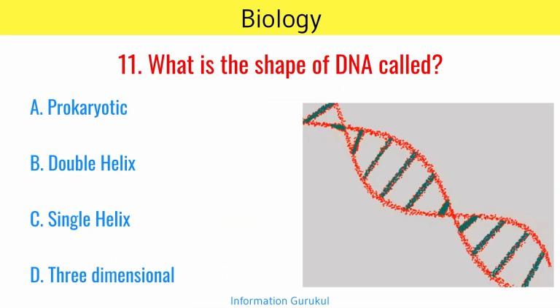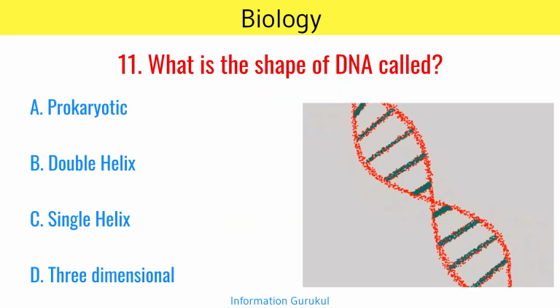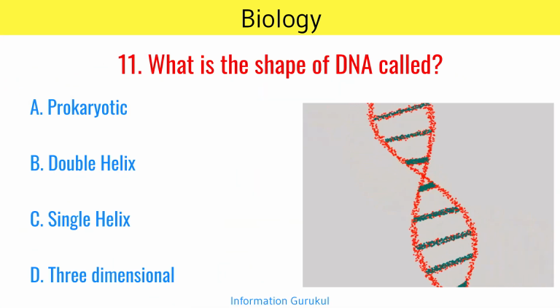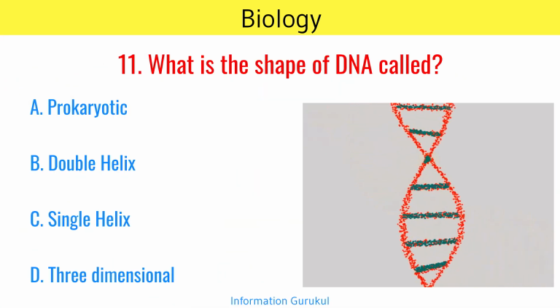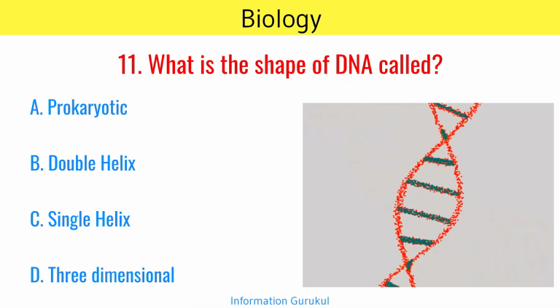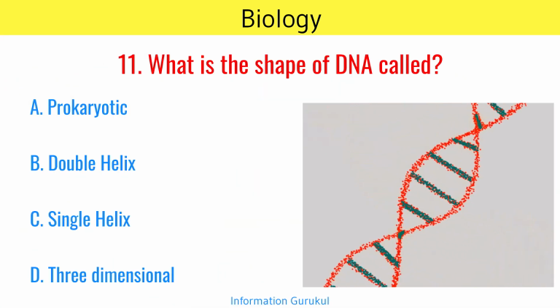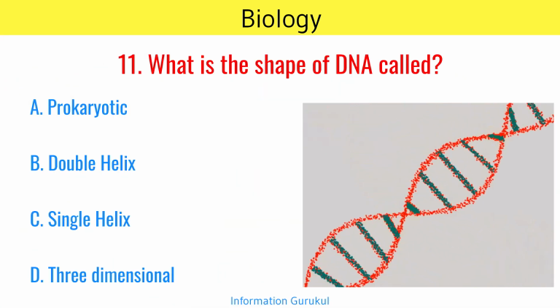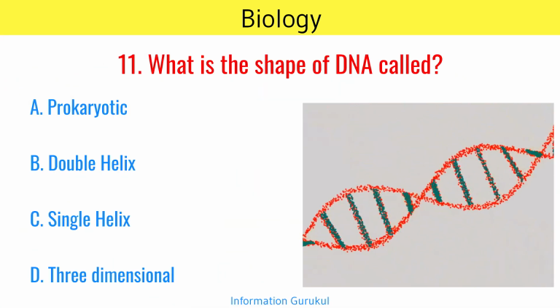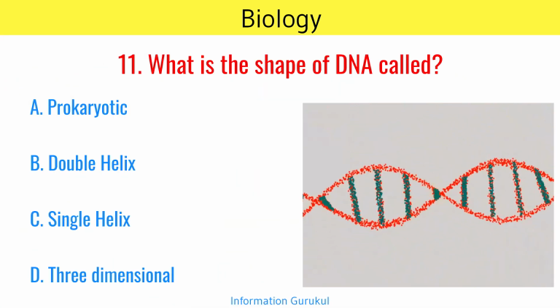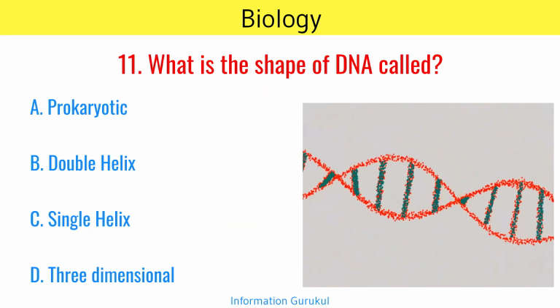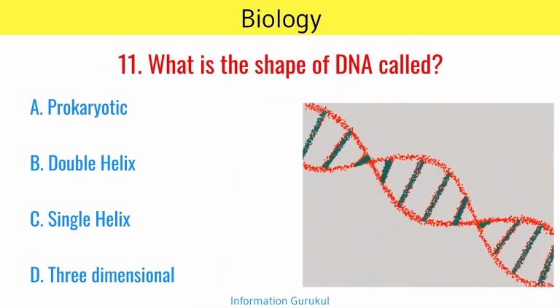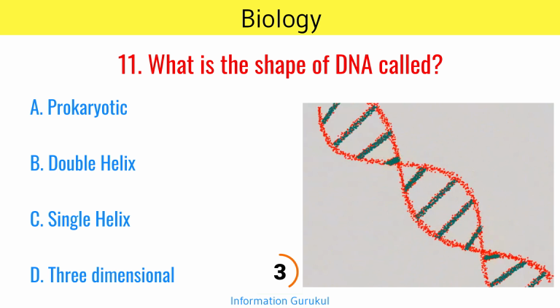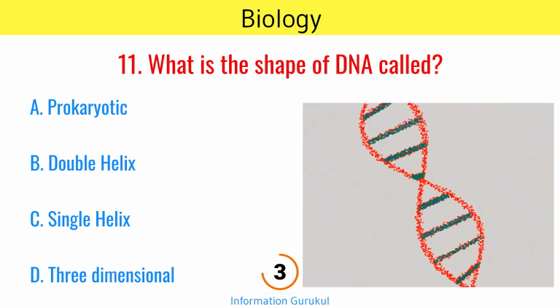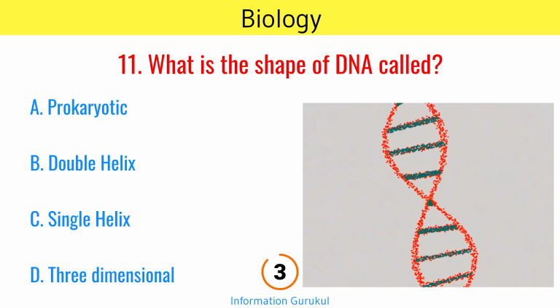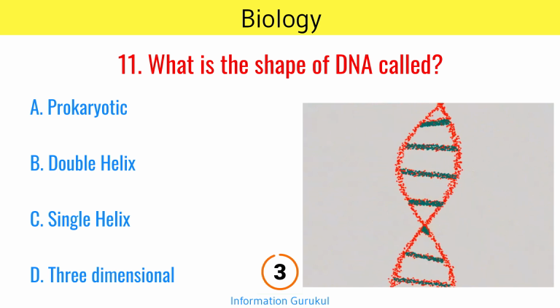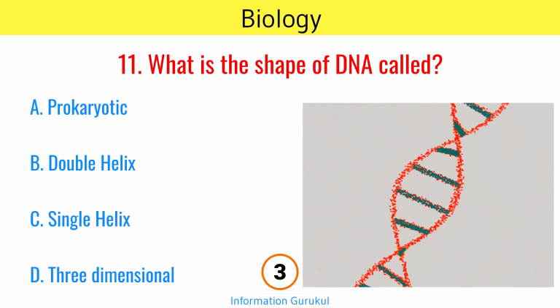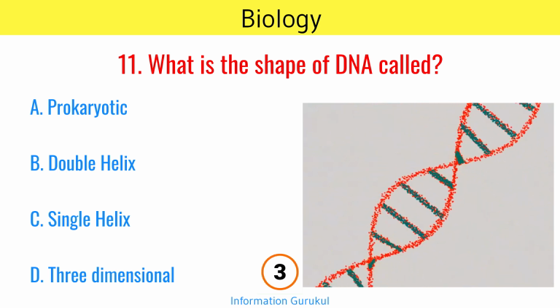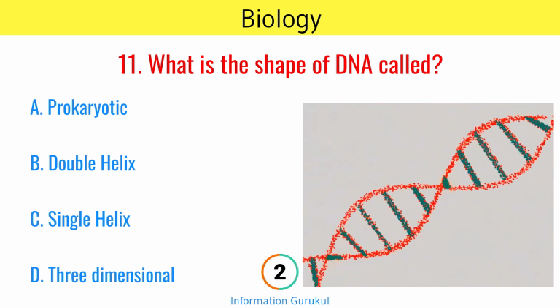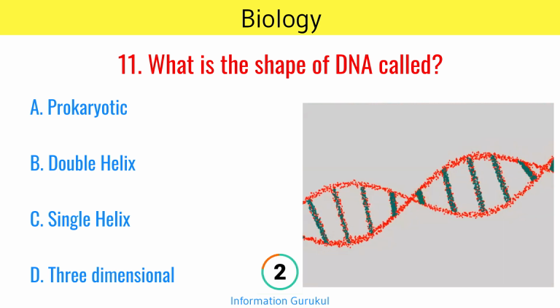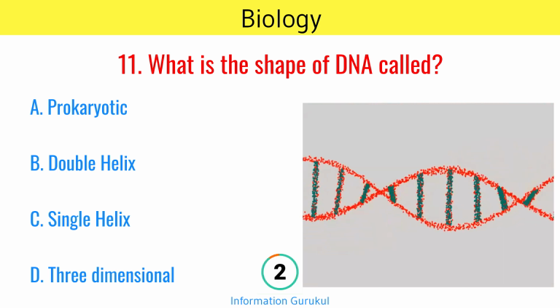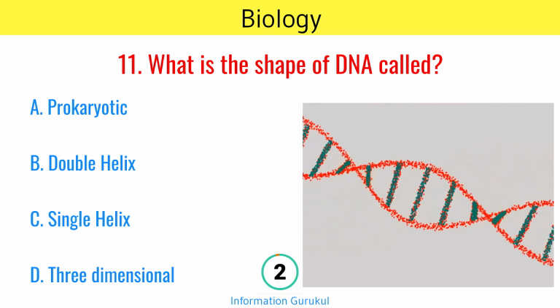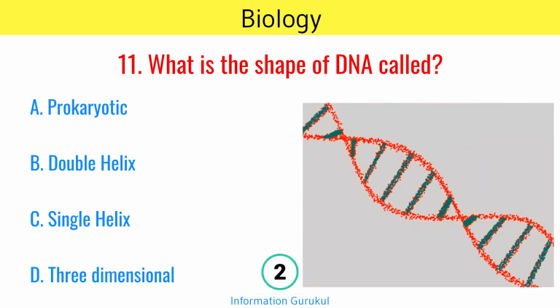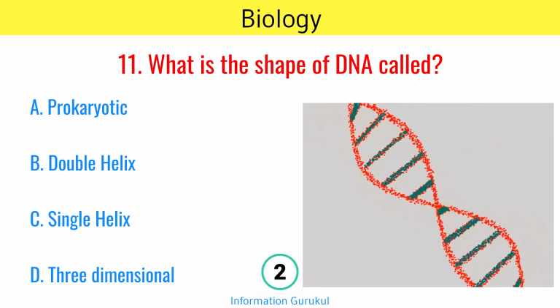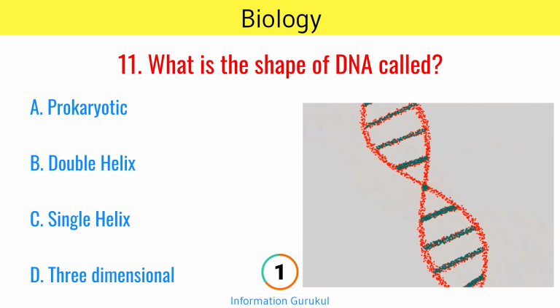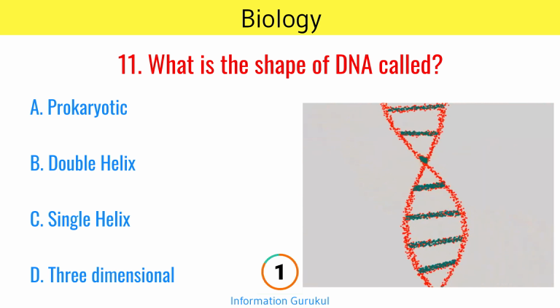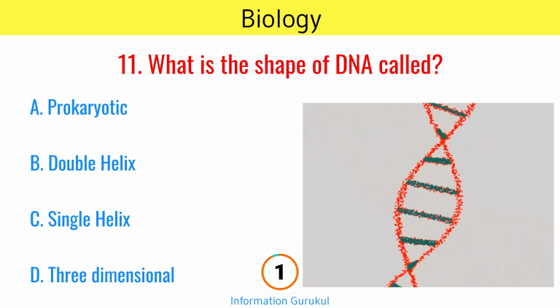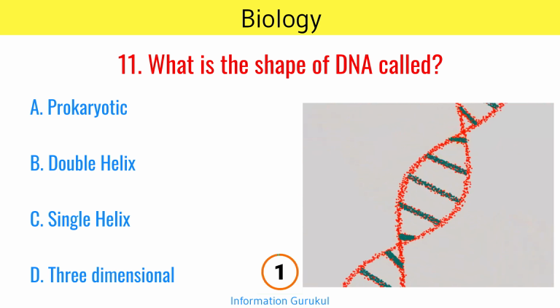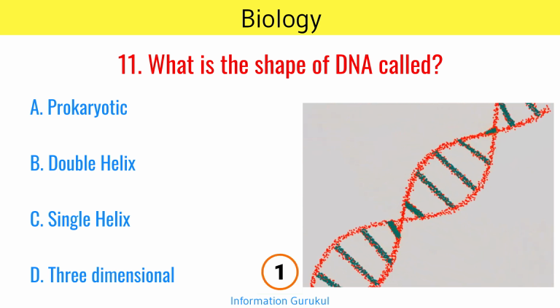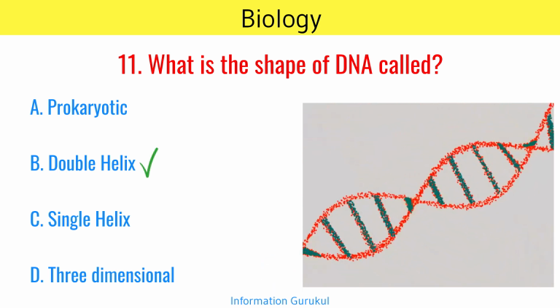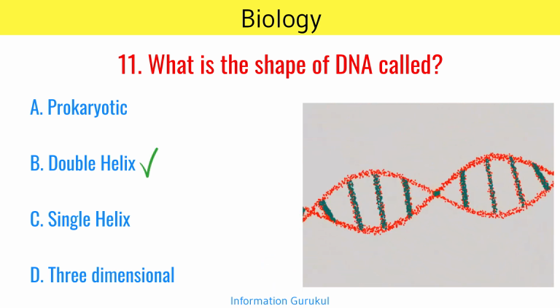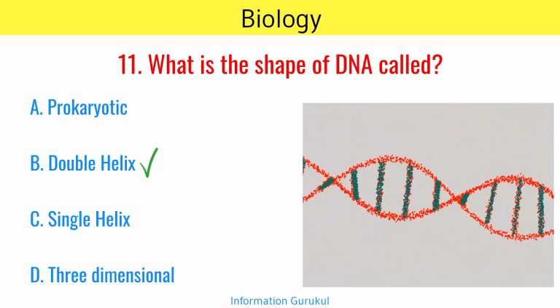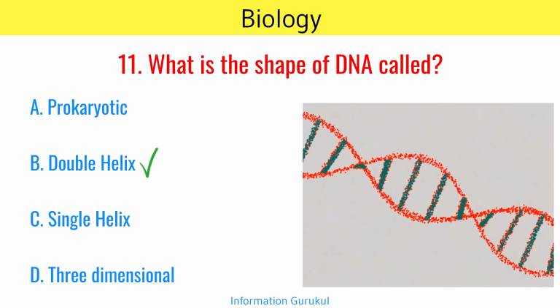What is the shape of DNA called? Double helix.